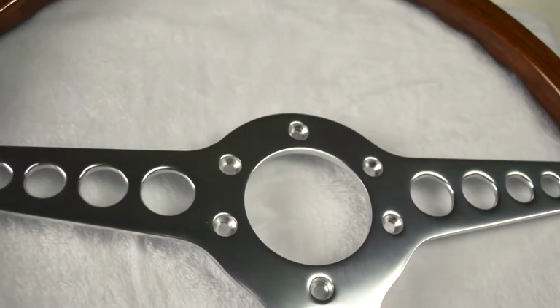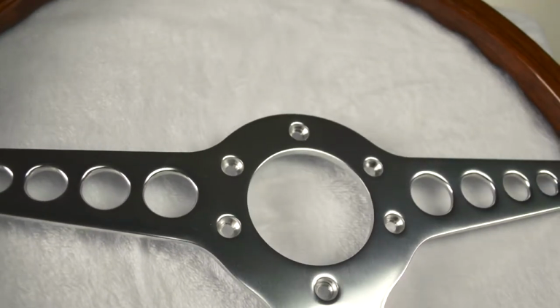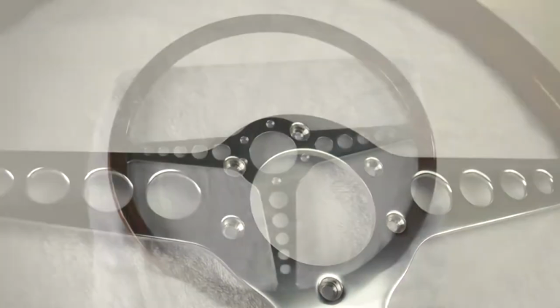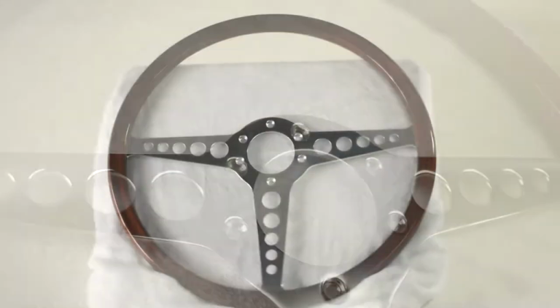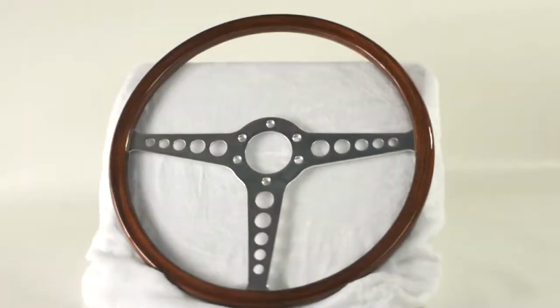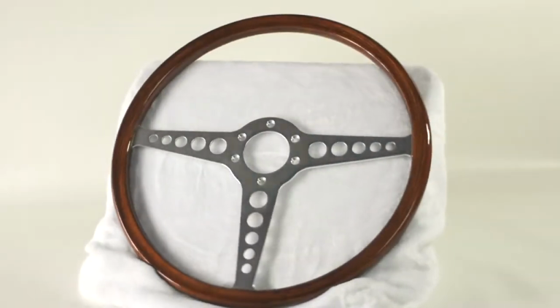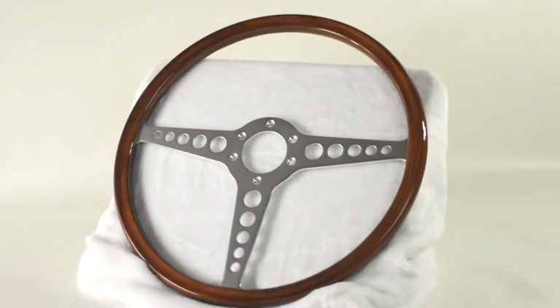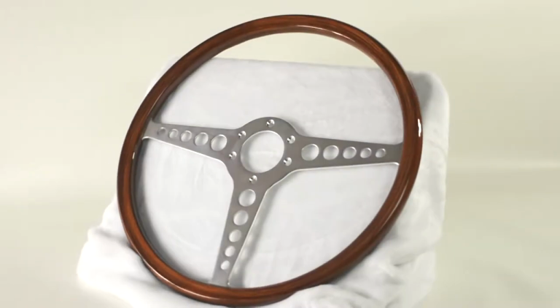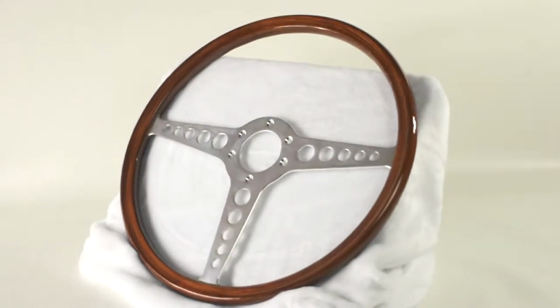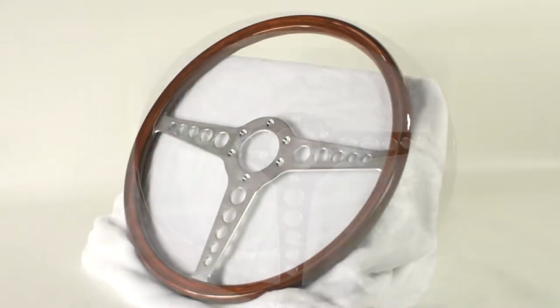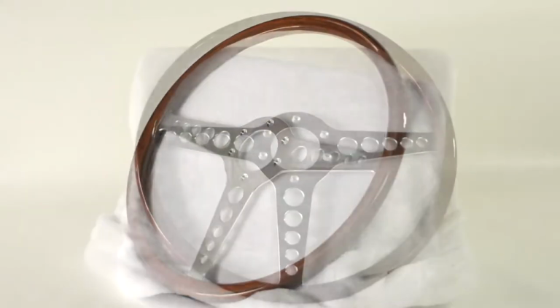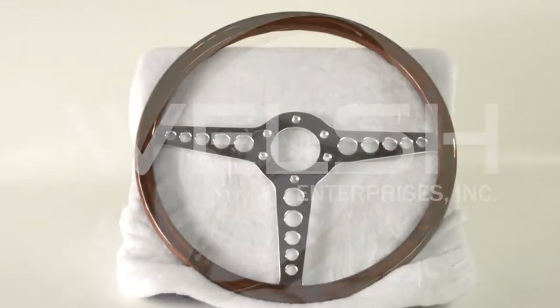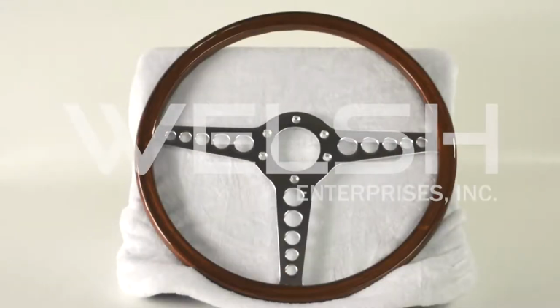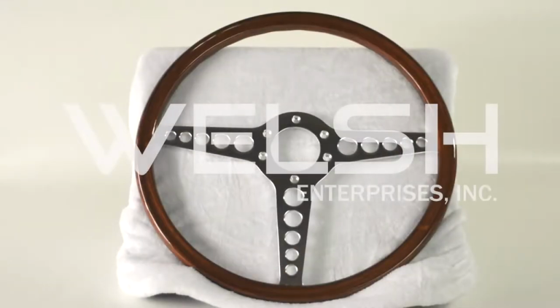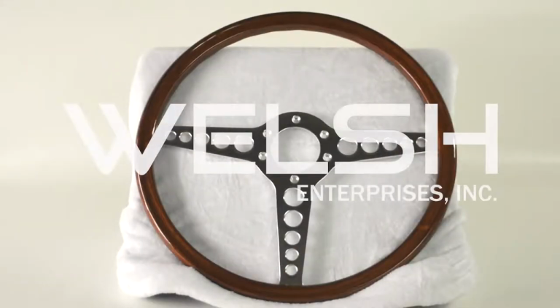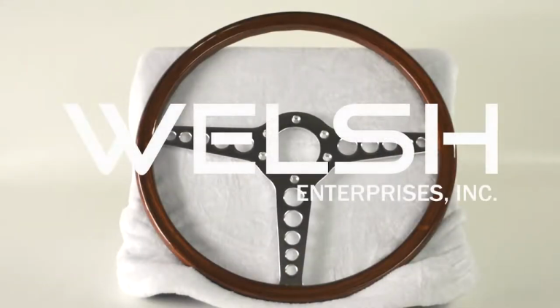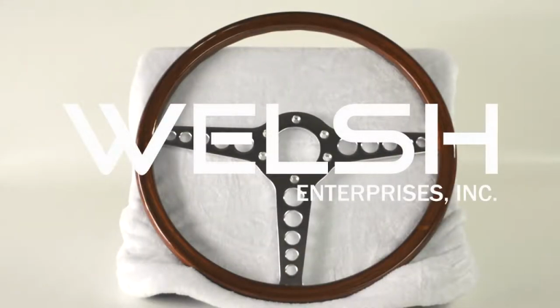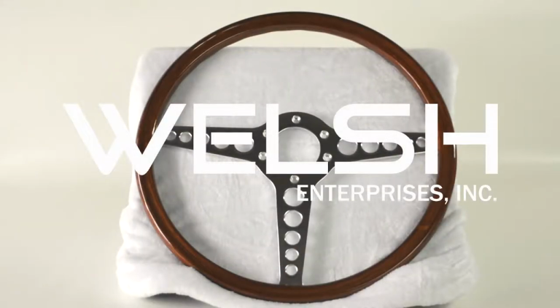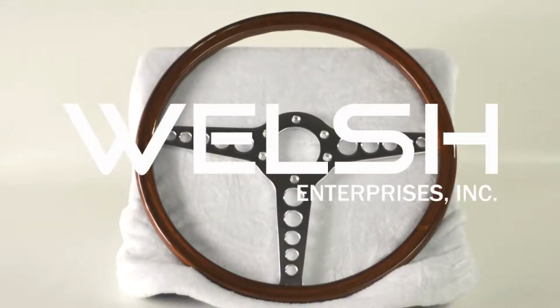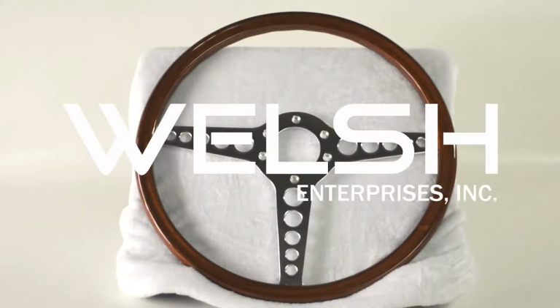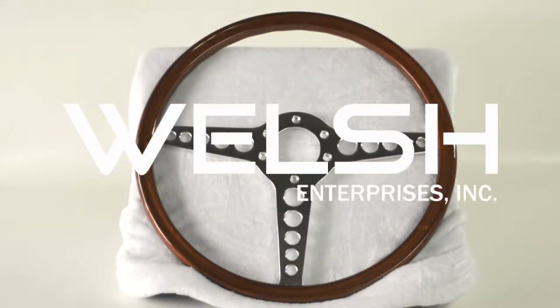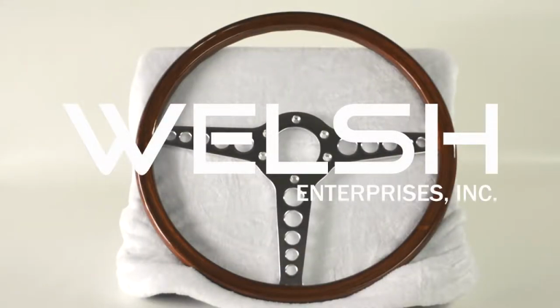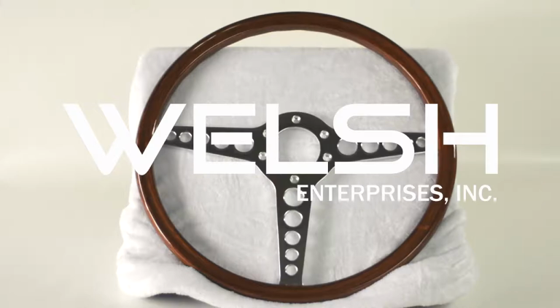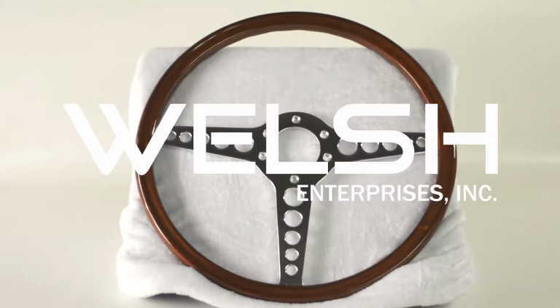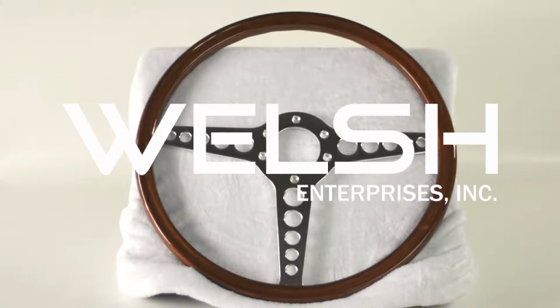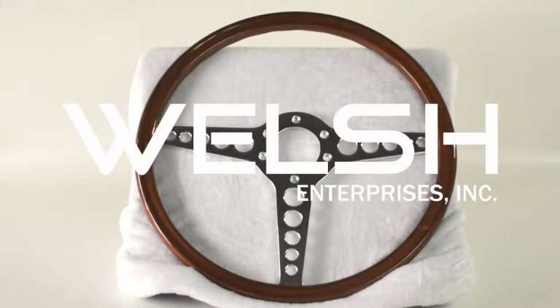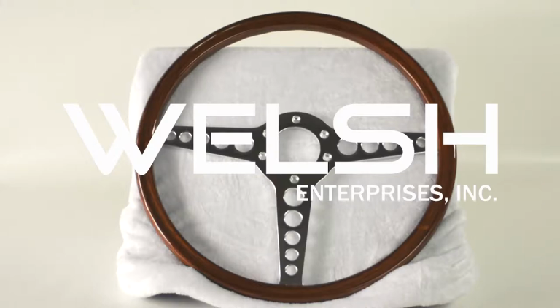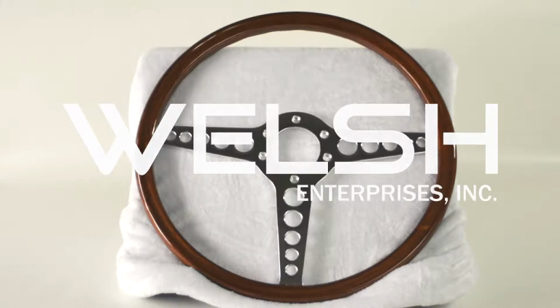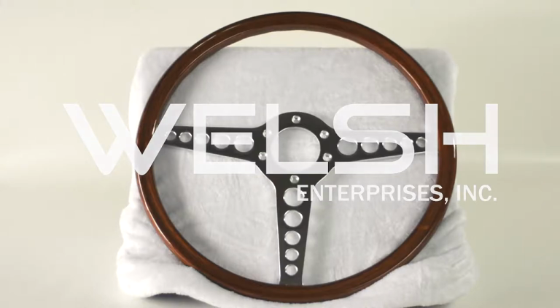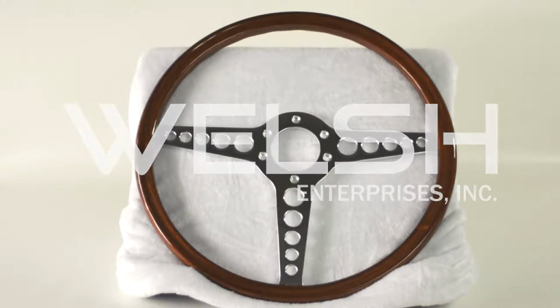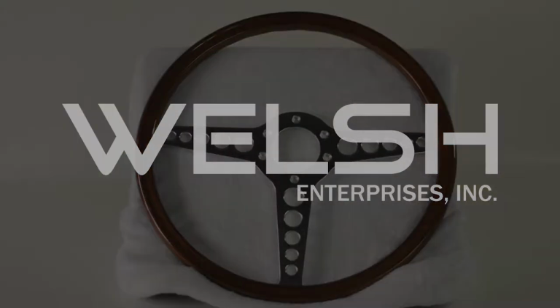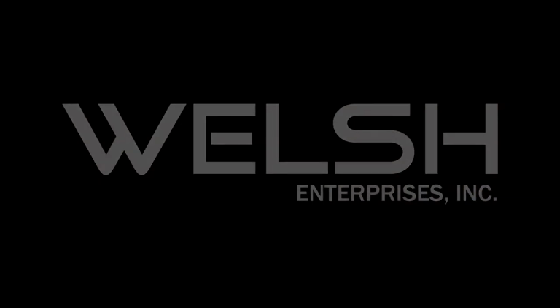What type of car do you own? Do you need a new E-Type steering wheel? Try one of Welsh's top quality steering wheels today.